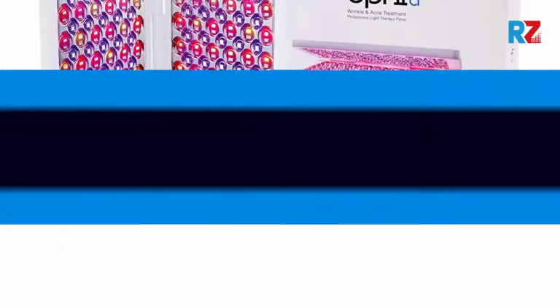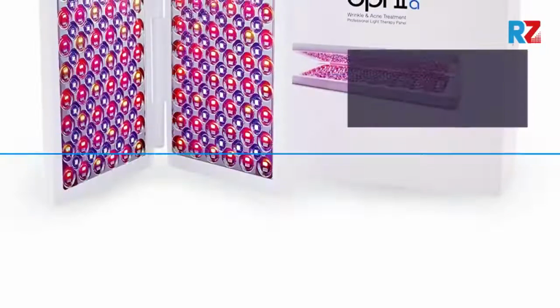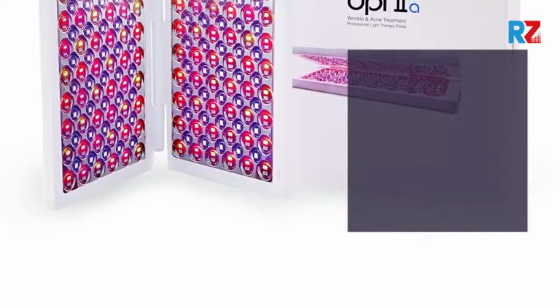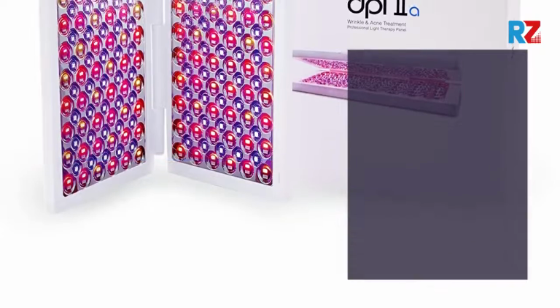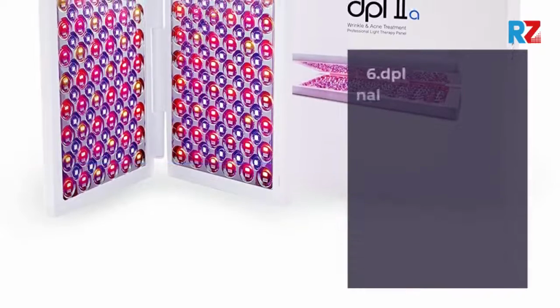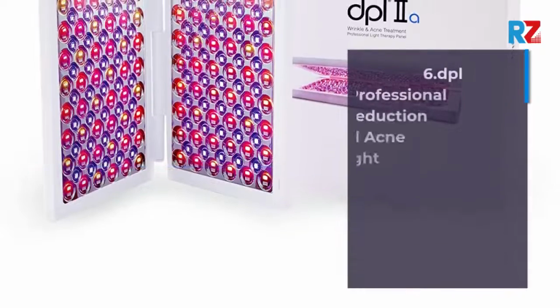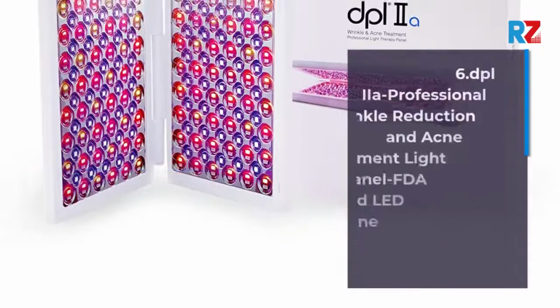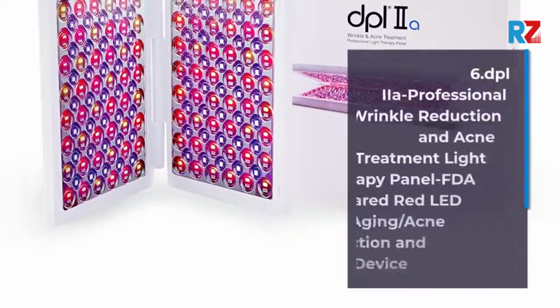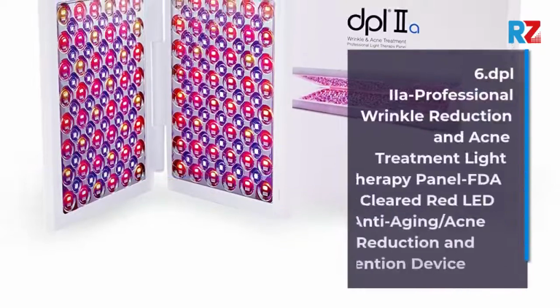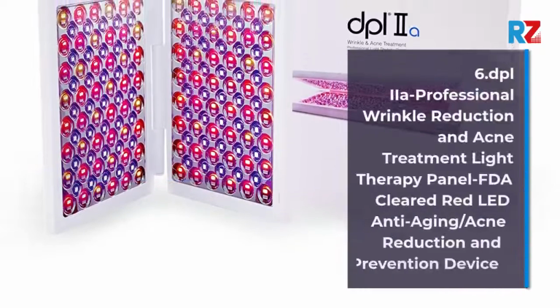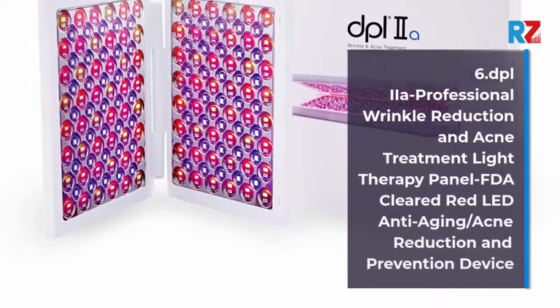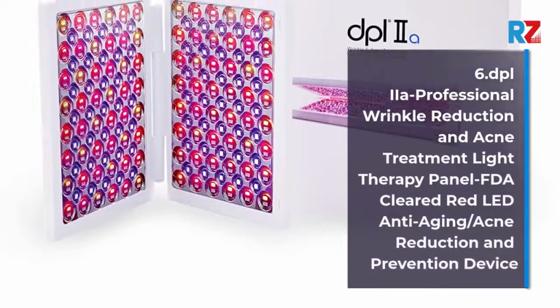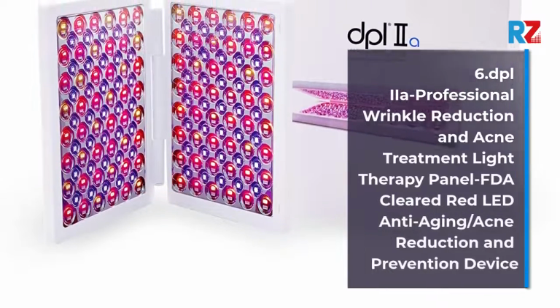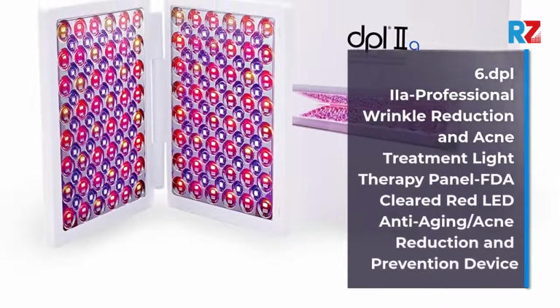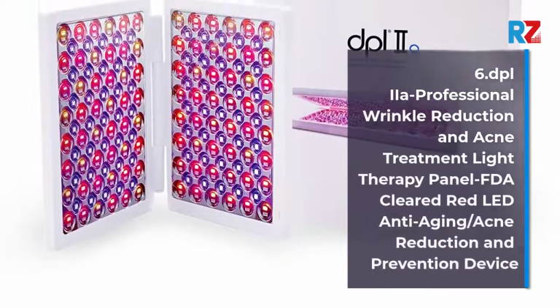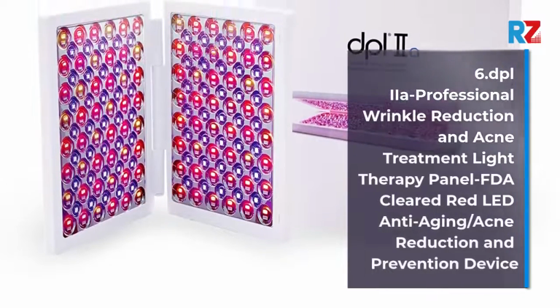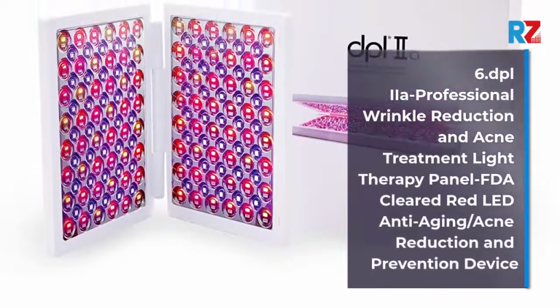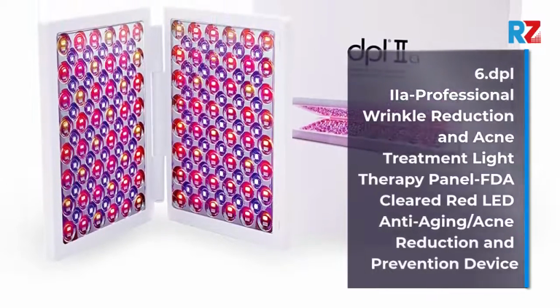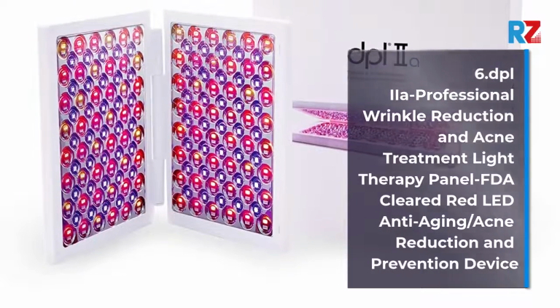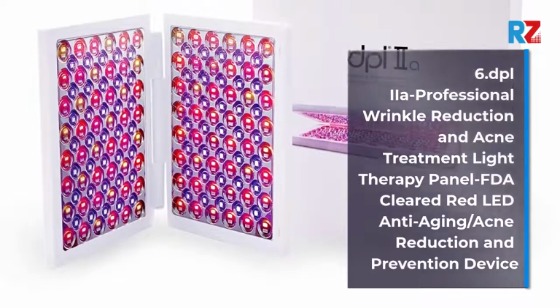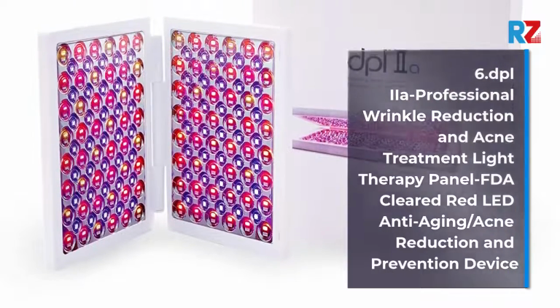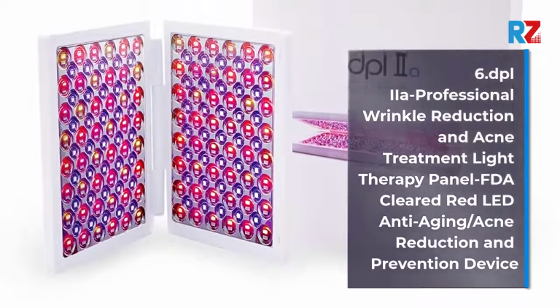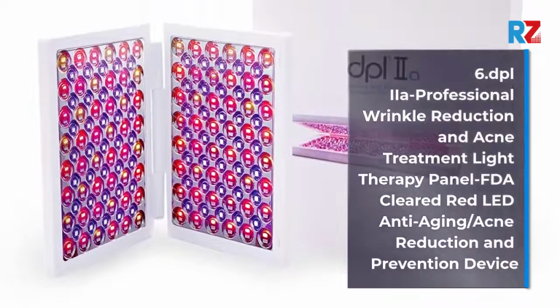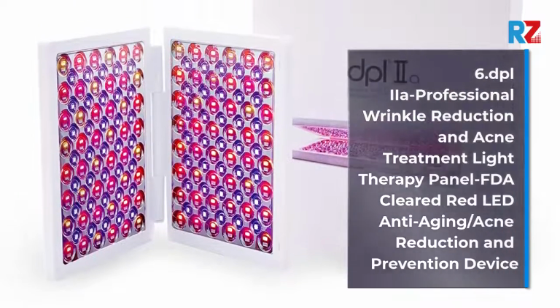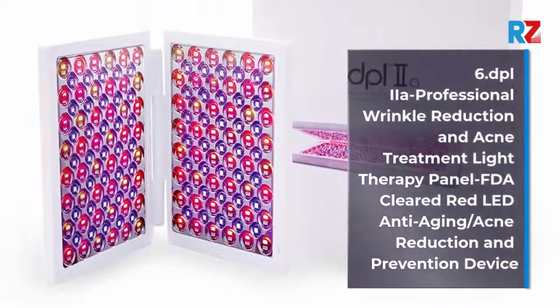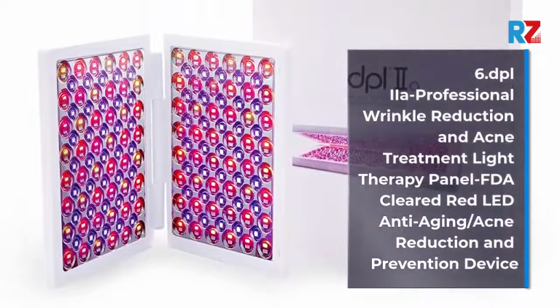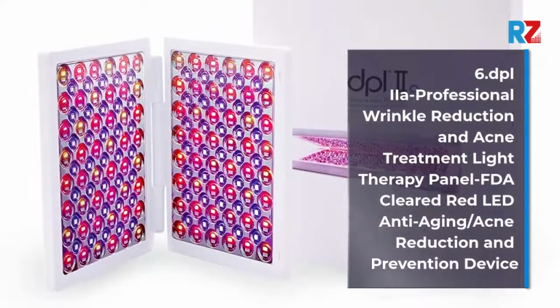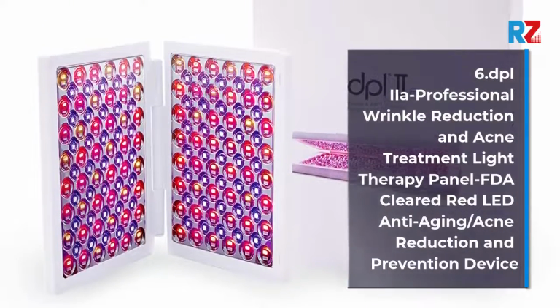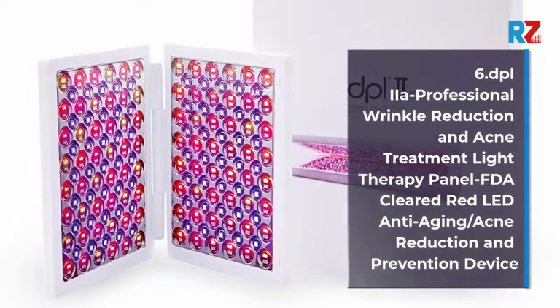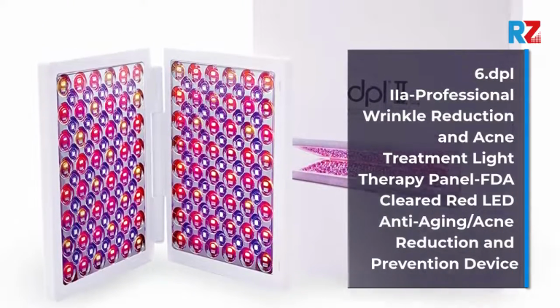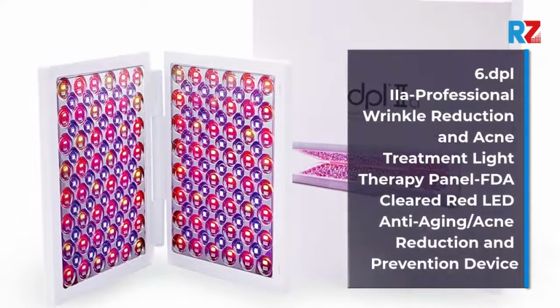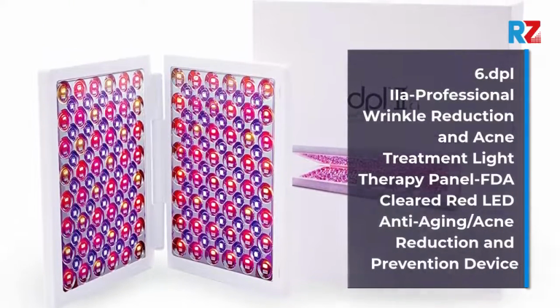Number 6: dpl Professional Wrinkle Reduction and Acne Treatment Light Therapy Panel.